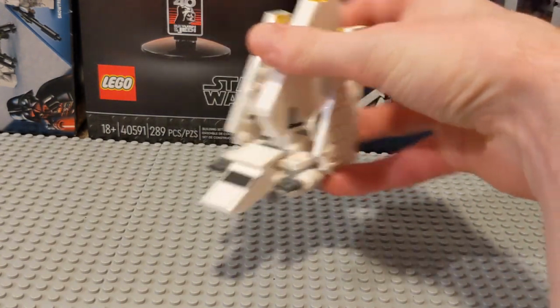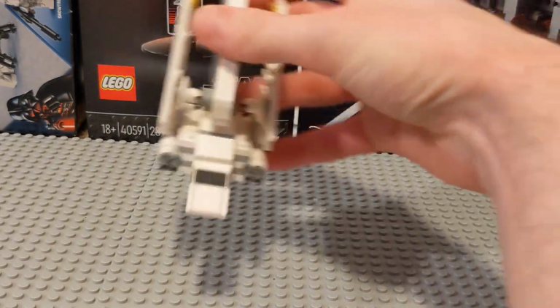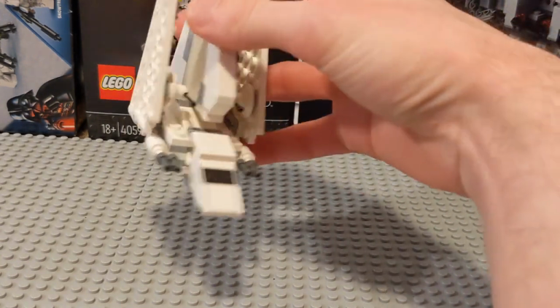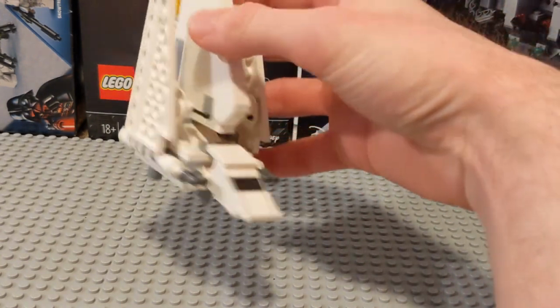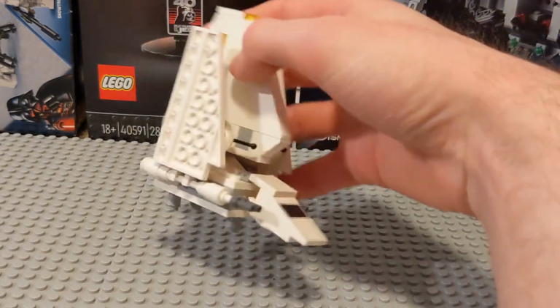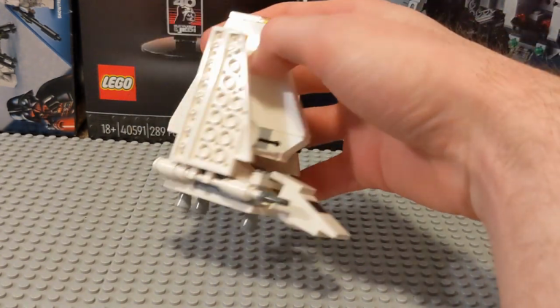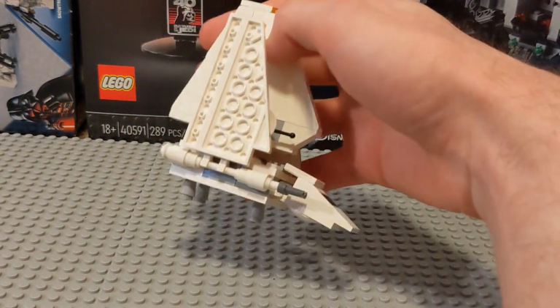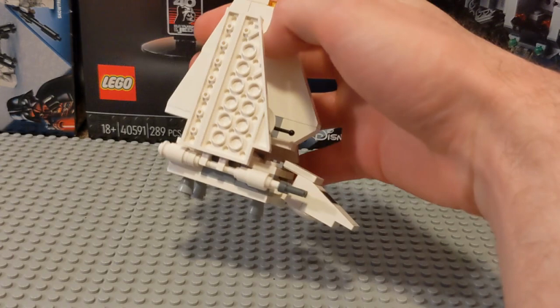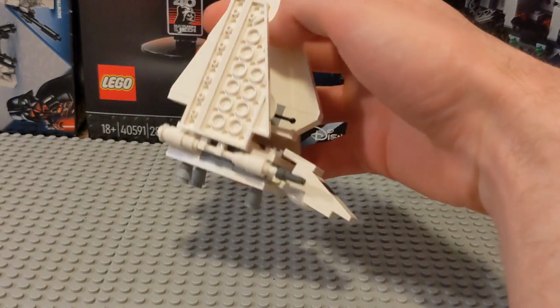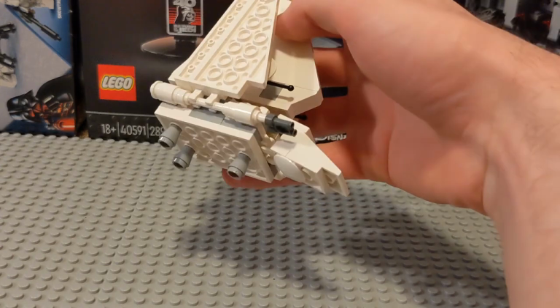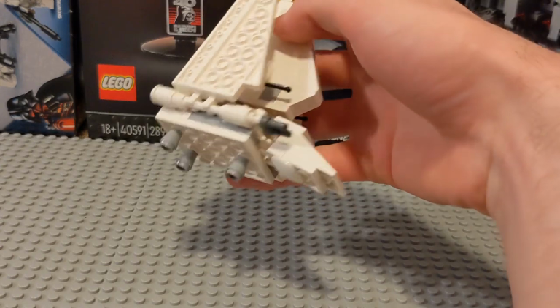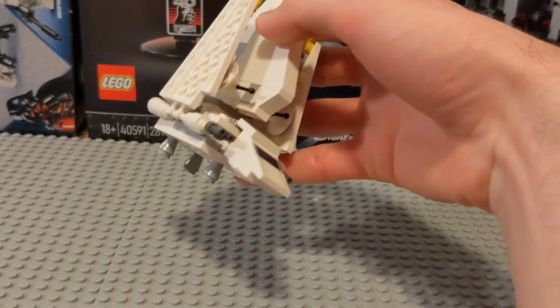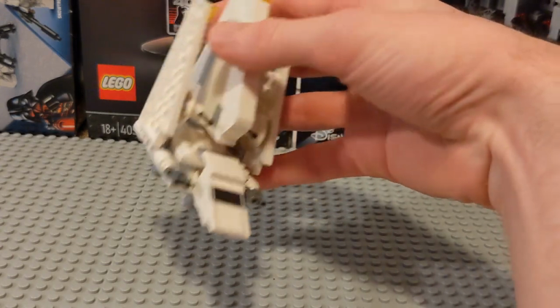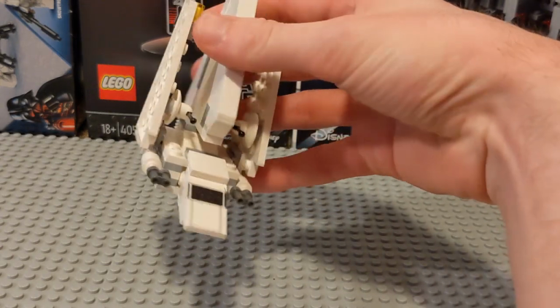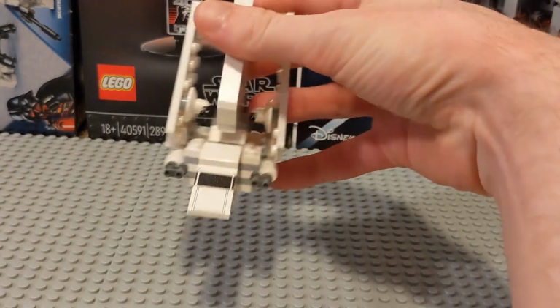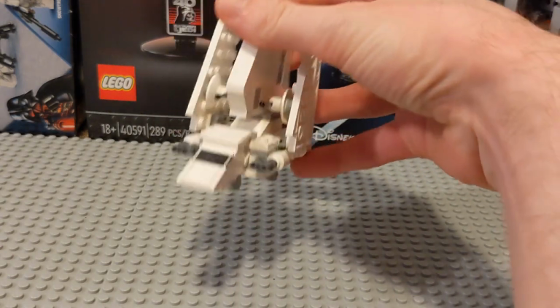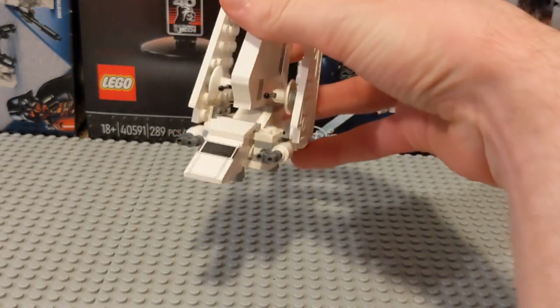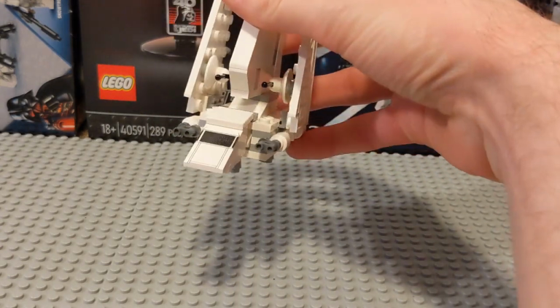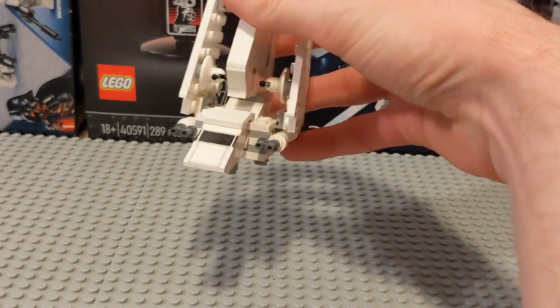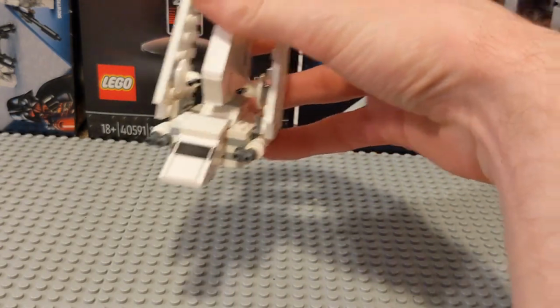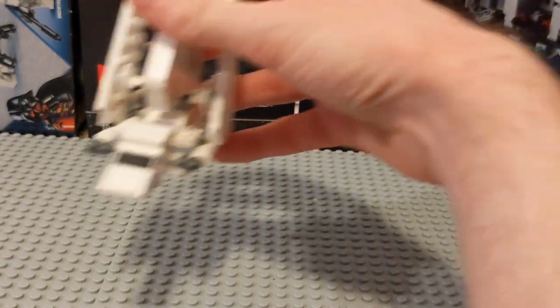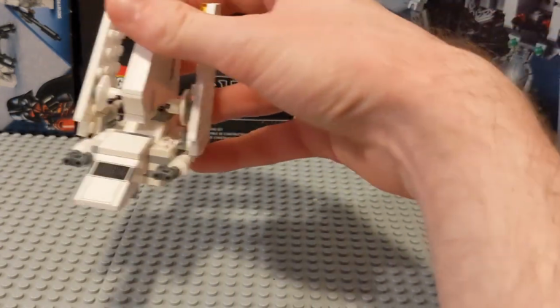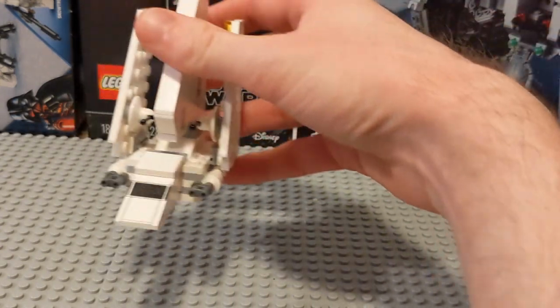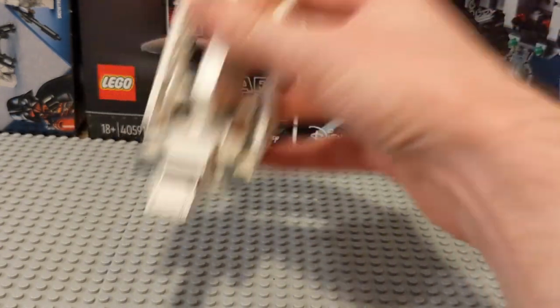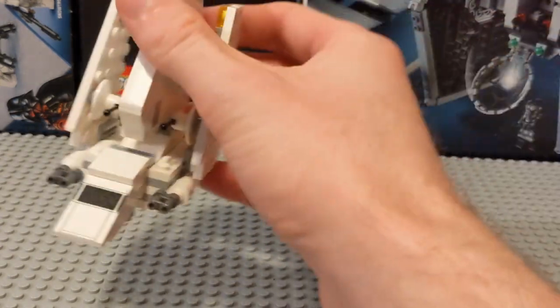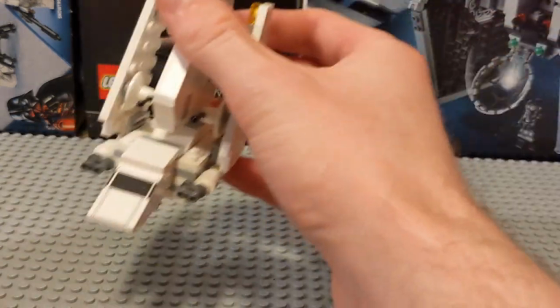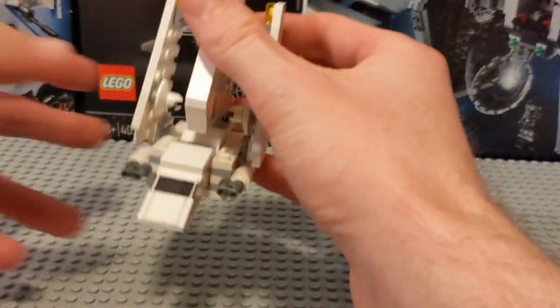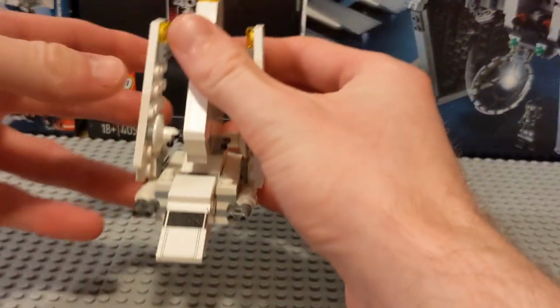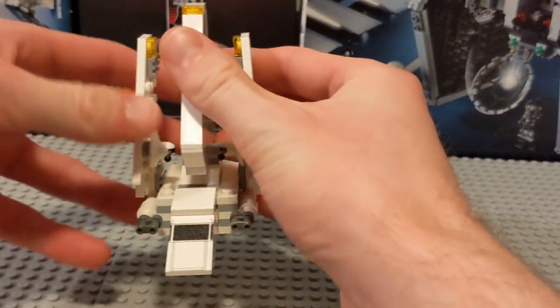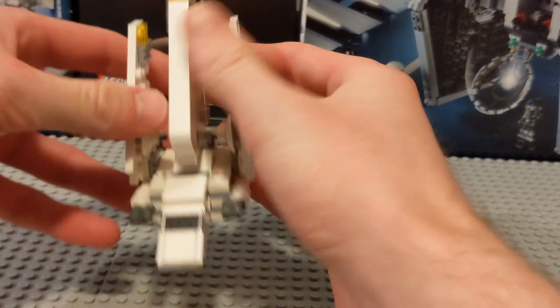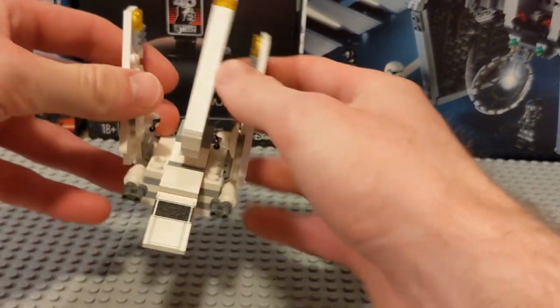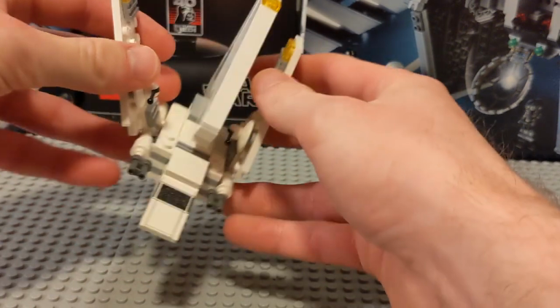We'll take a look at the design and any of the playability, posability, and features of this thing. So first of all, what can move on this?